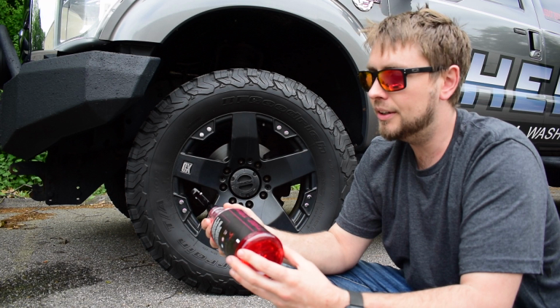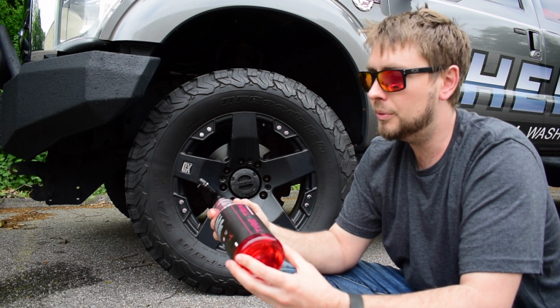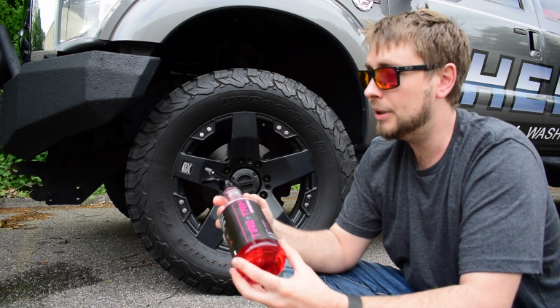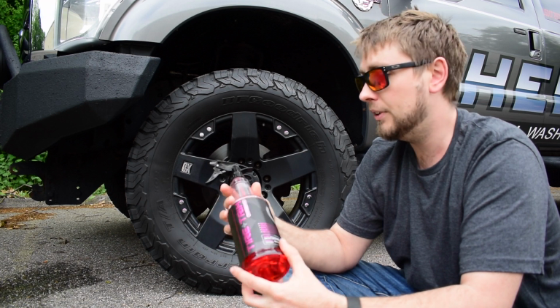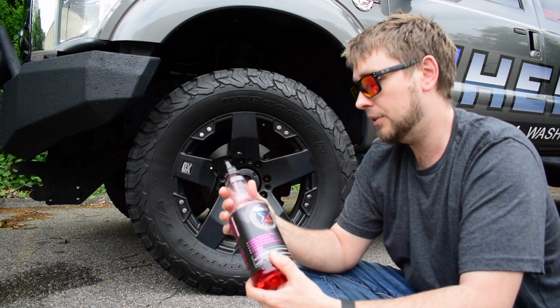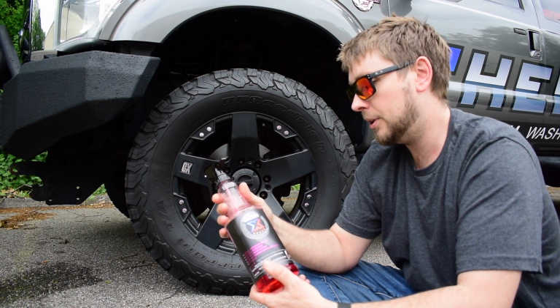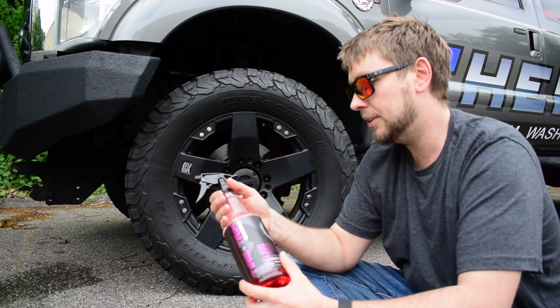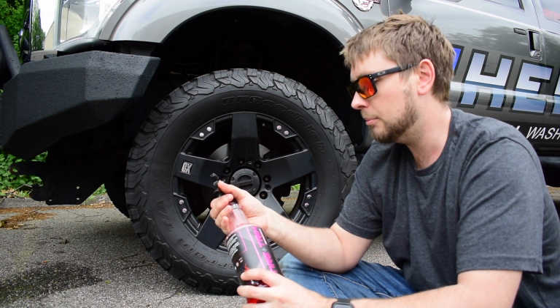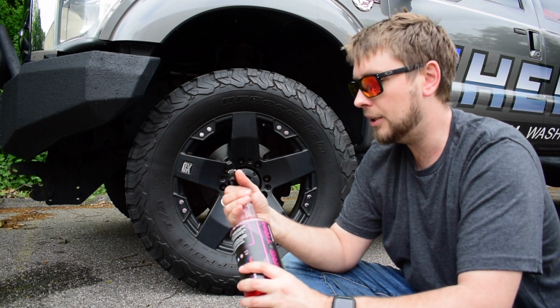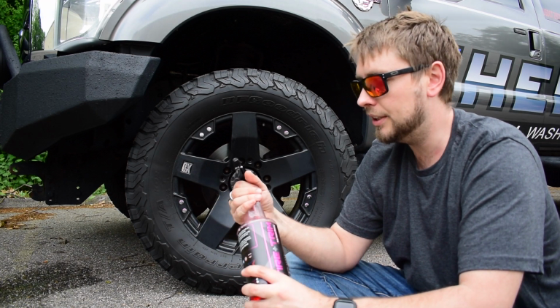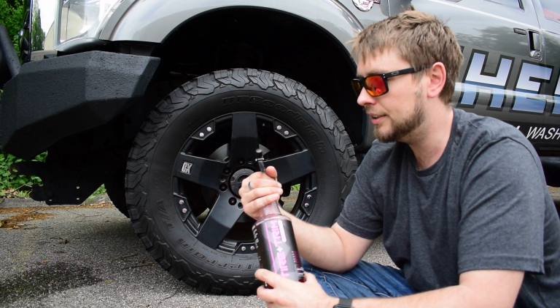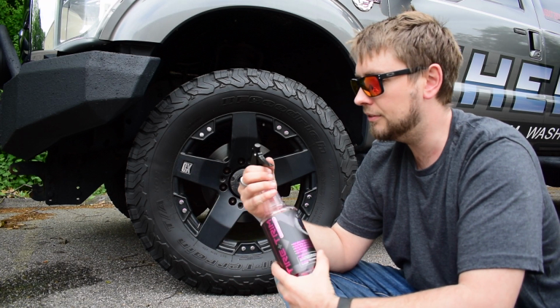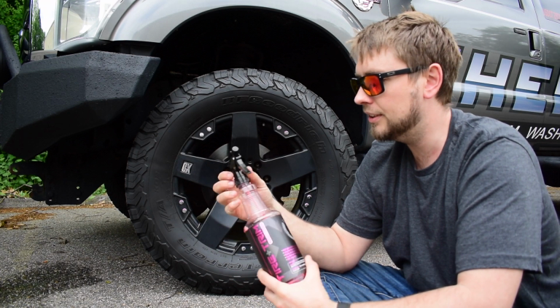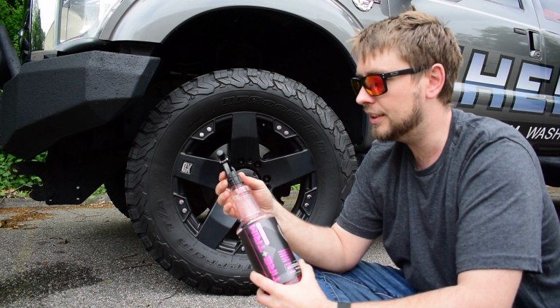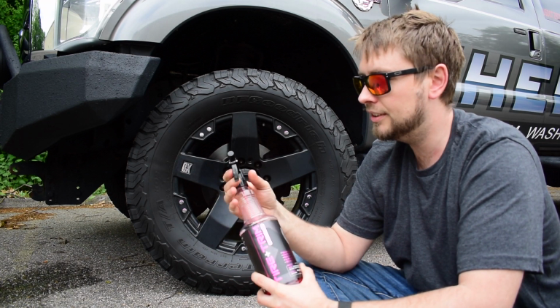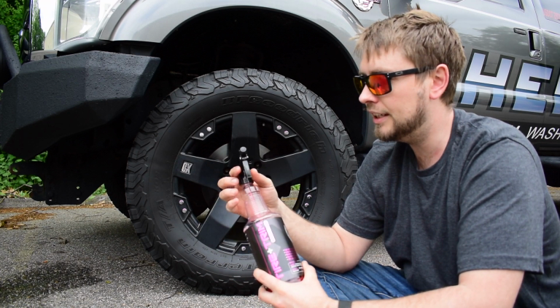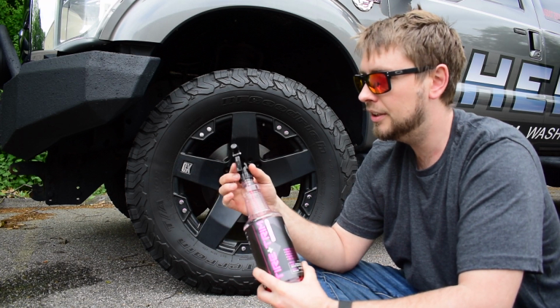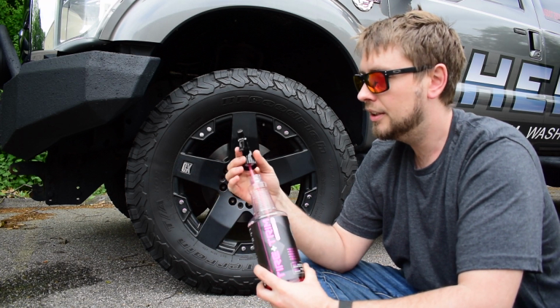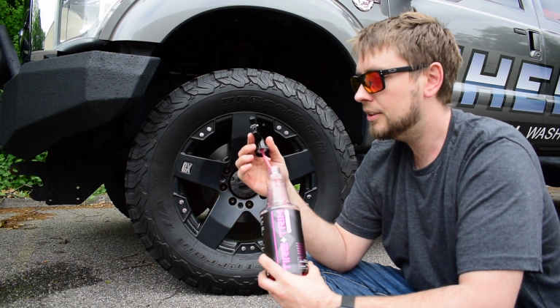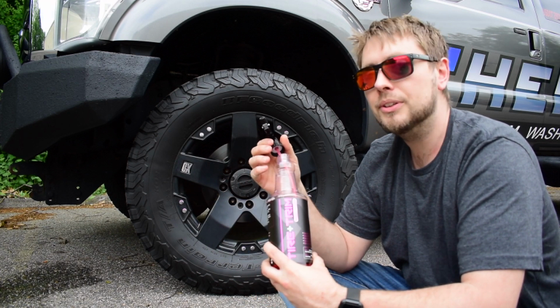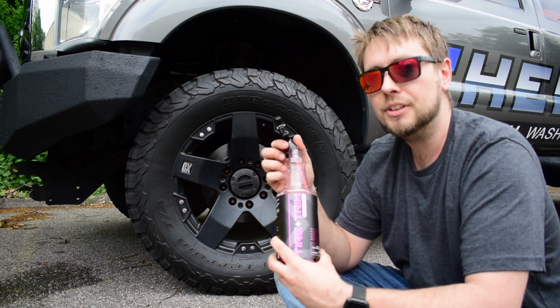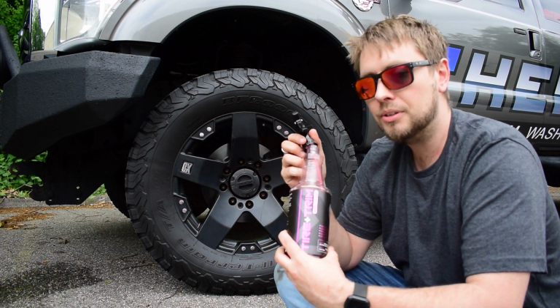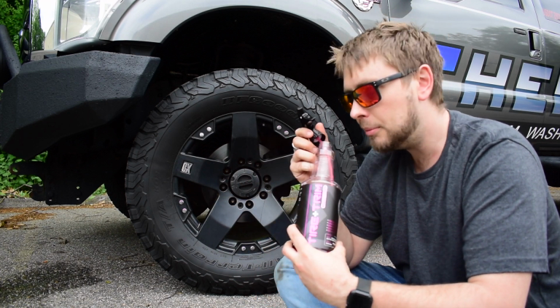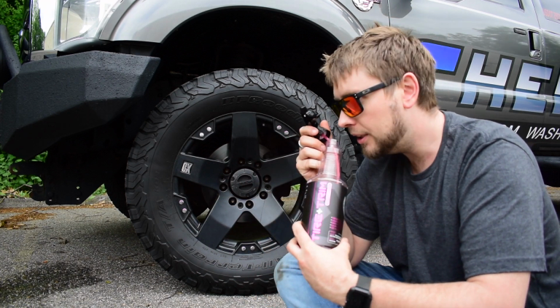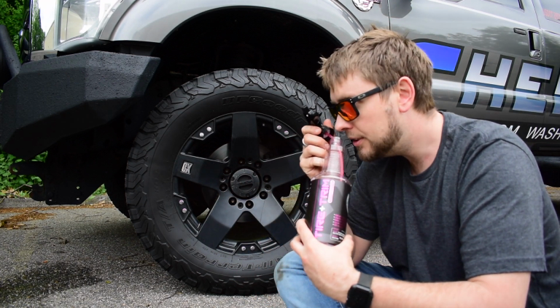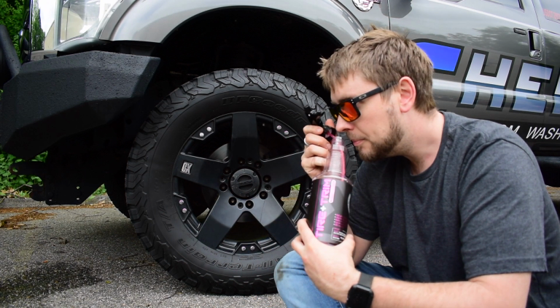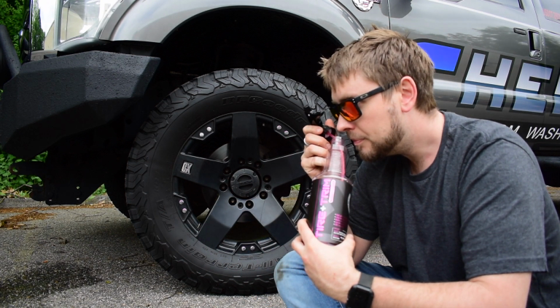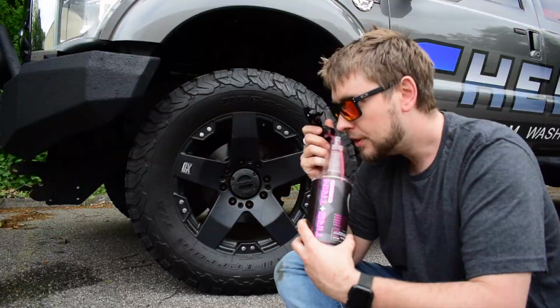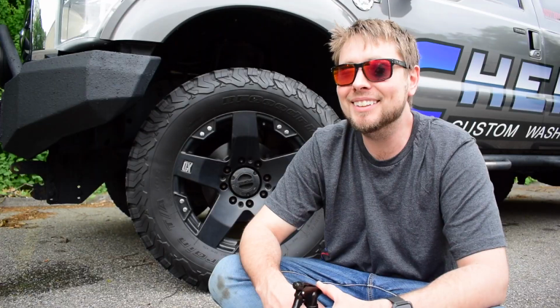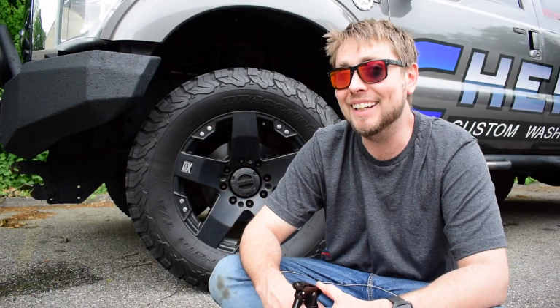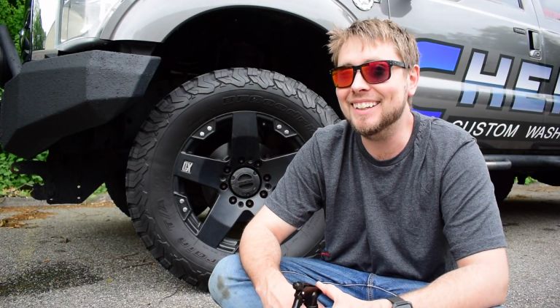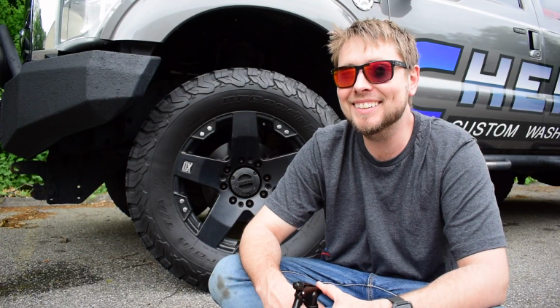One of my favorite parts about this stuff is the scent. It smells like strawberries. That's kind of nice.